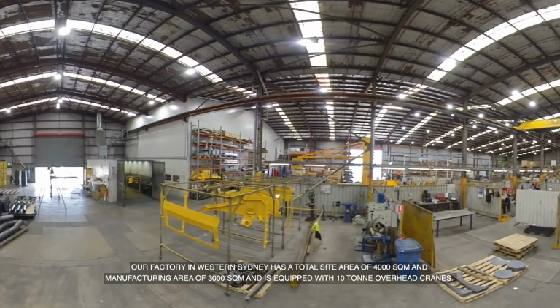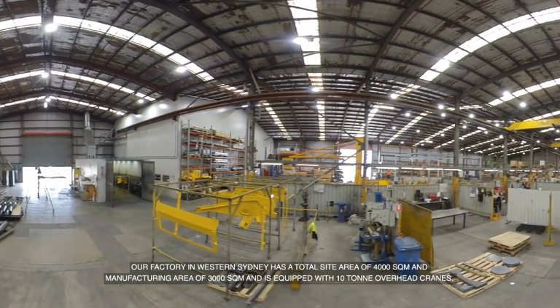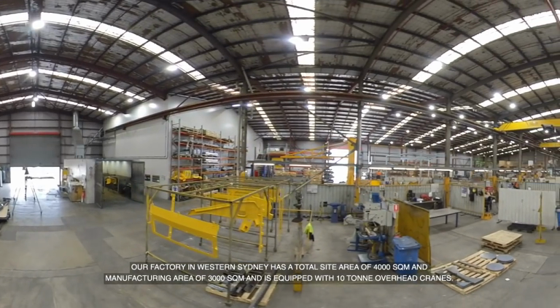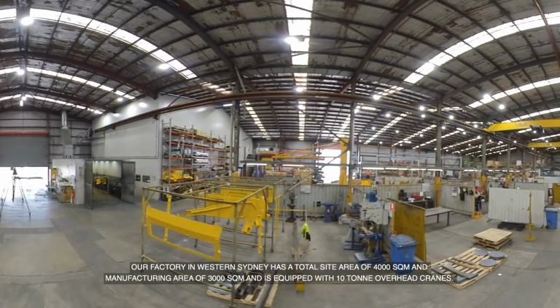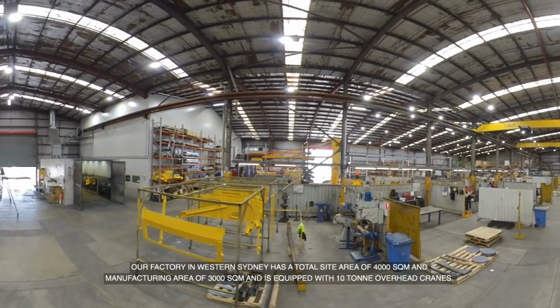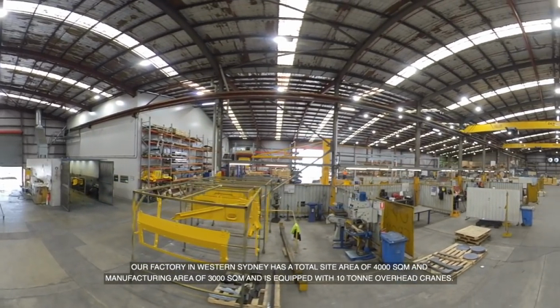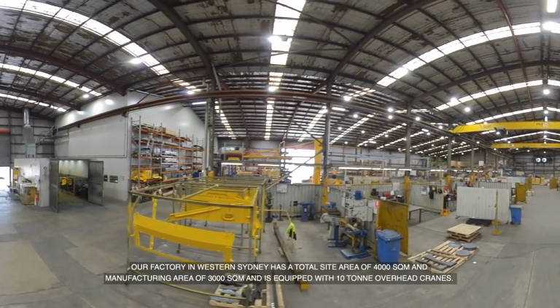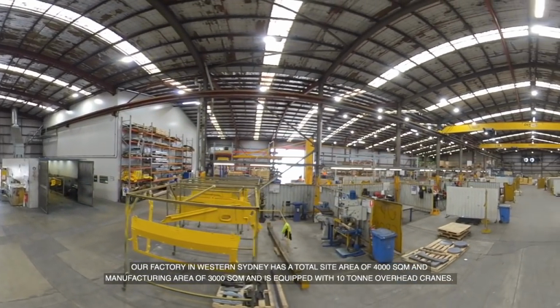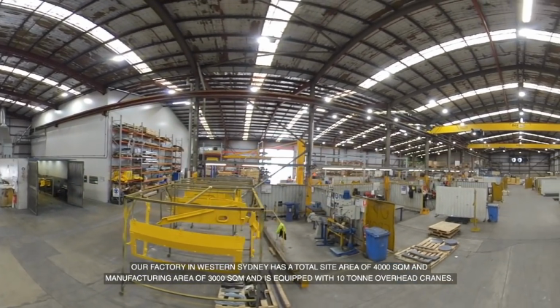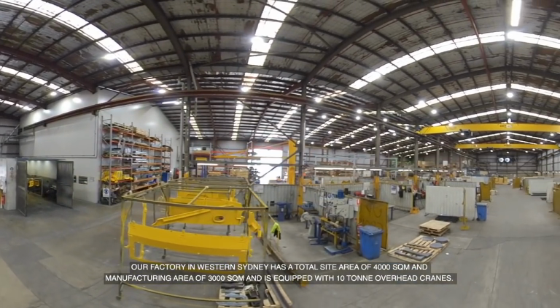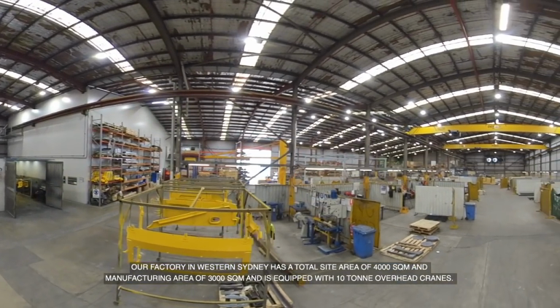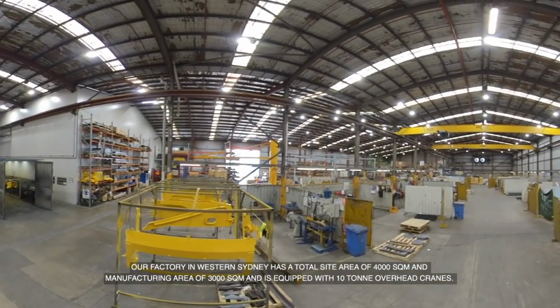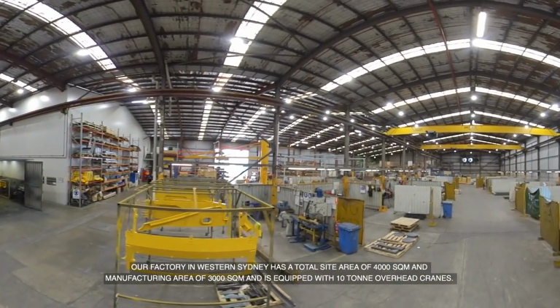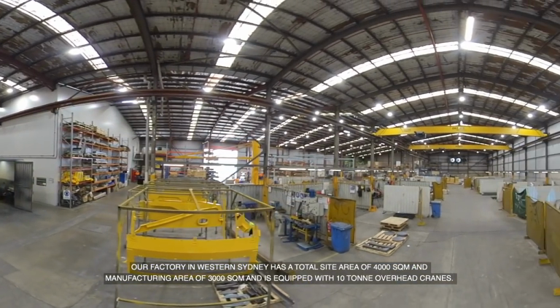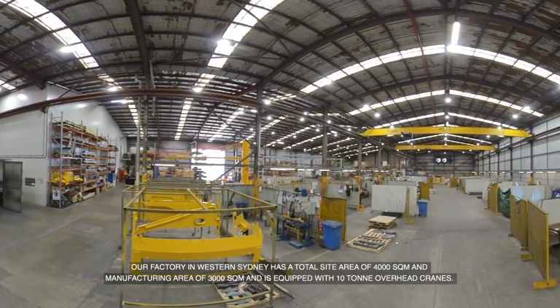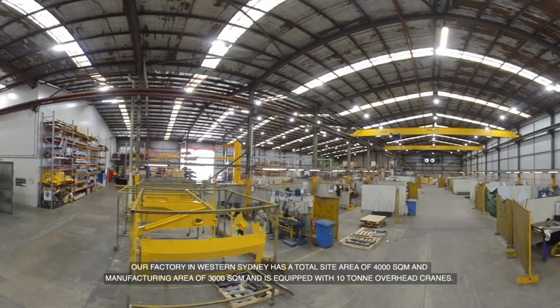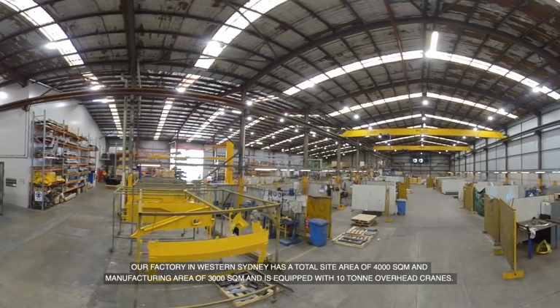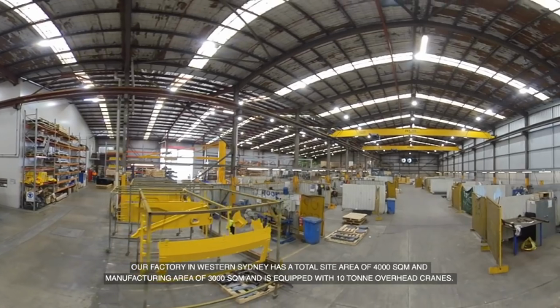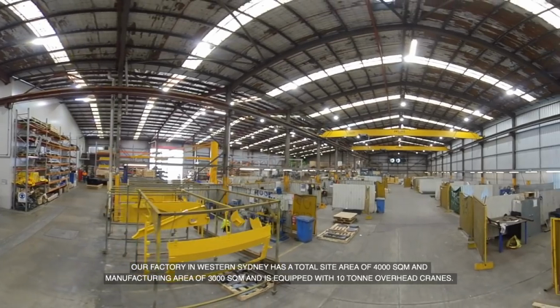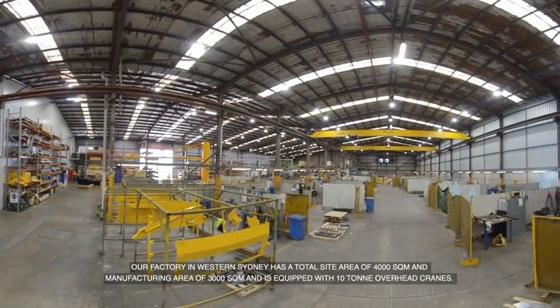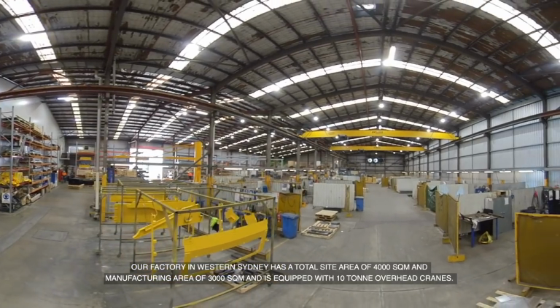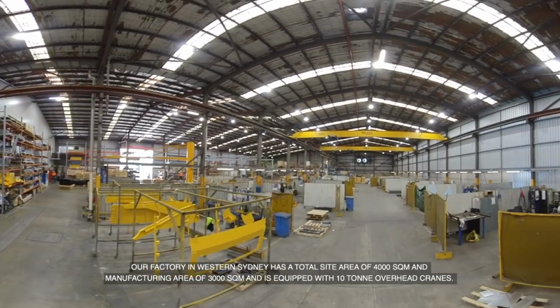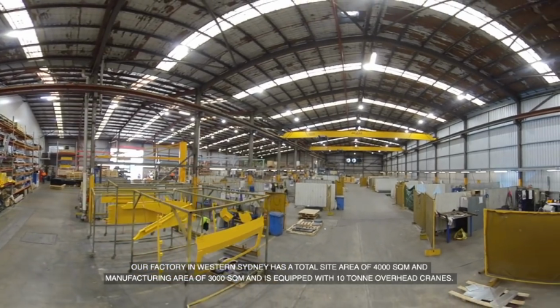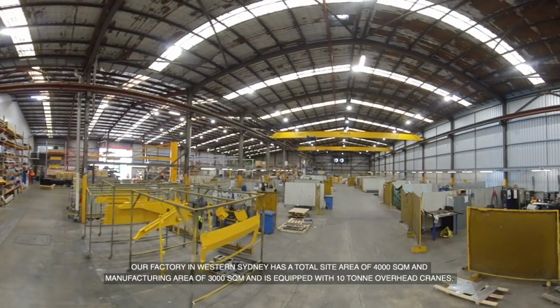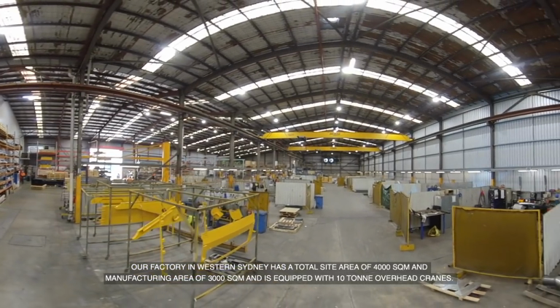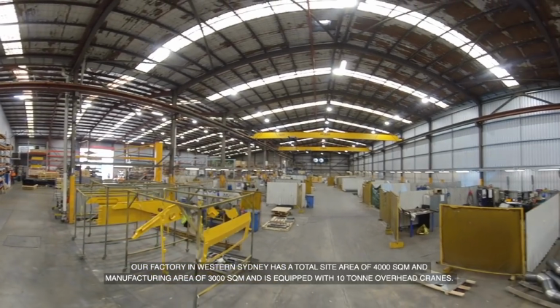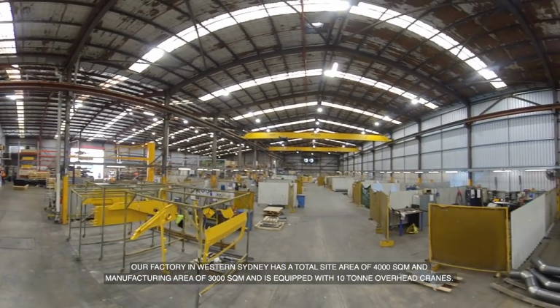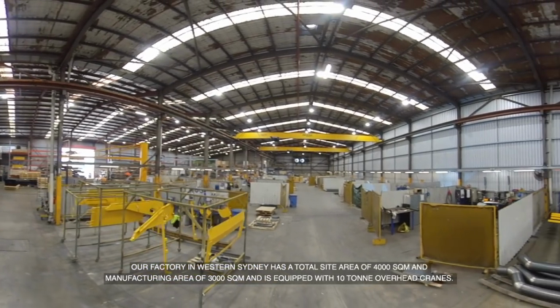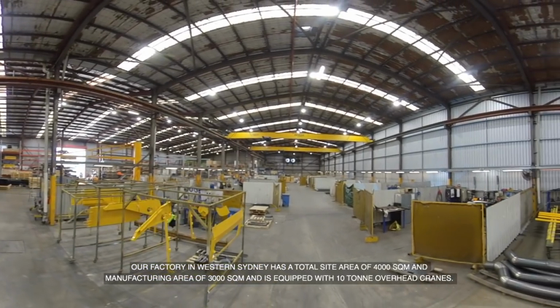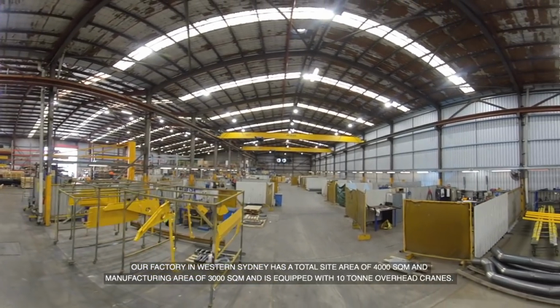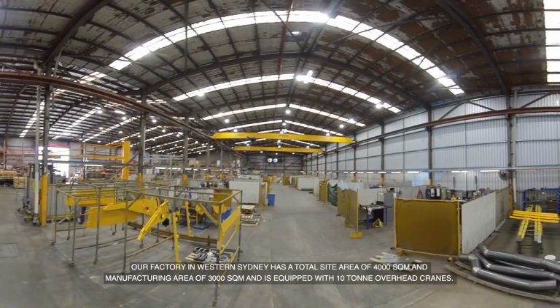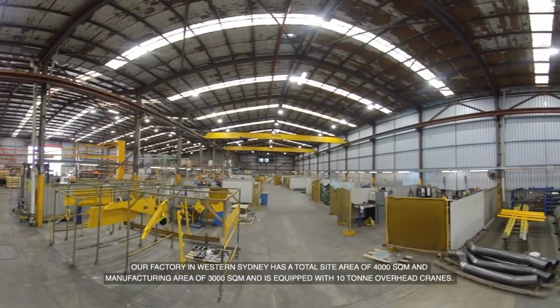Our factory in Western Sydney has a total site area of 4,000 square metres and a manufacturing area of 3,000 square metres, and is equipped with 10-tonne overhead cranes.